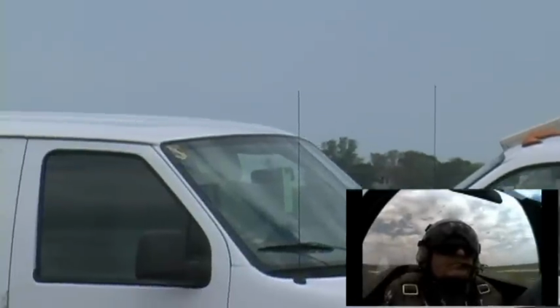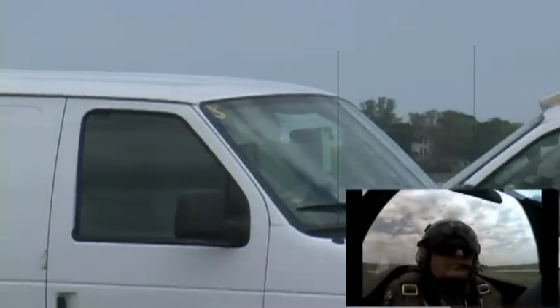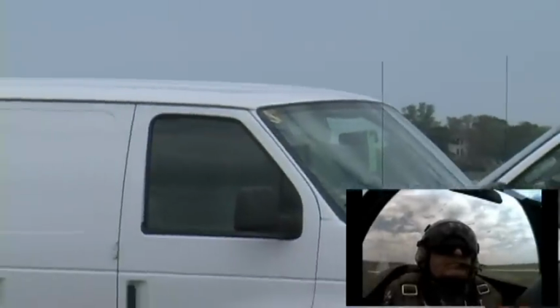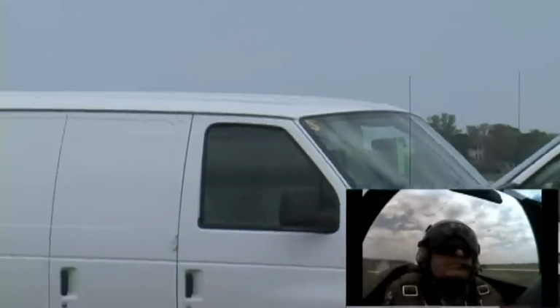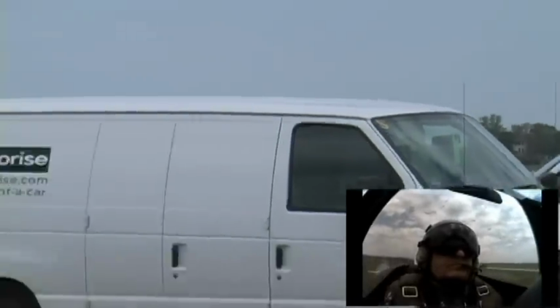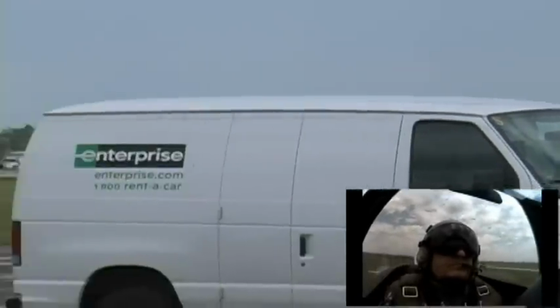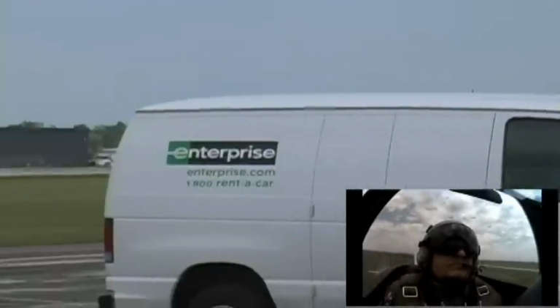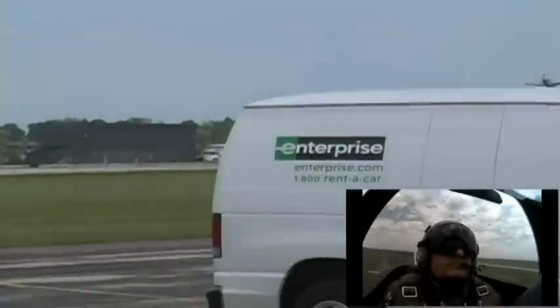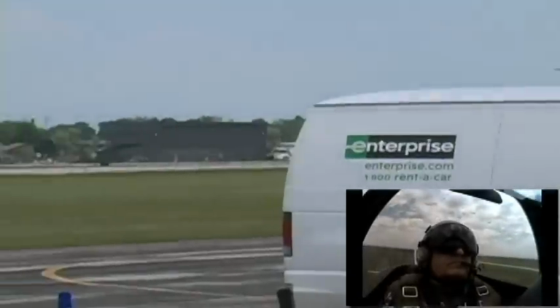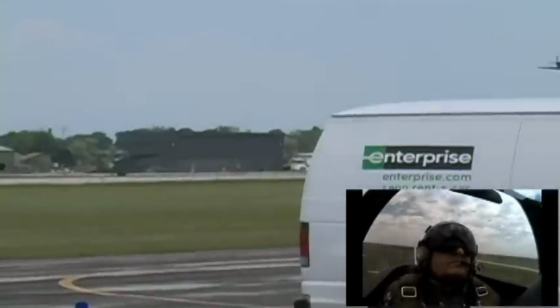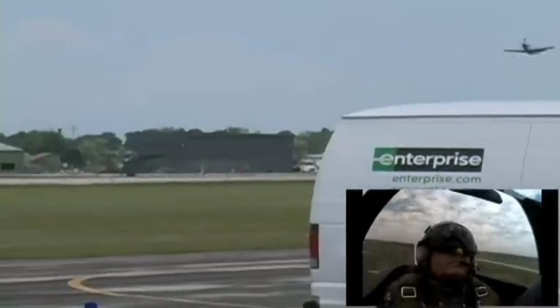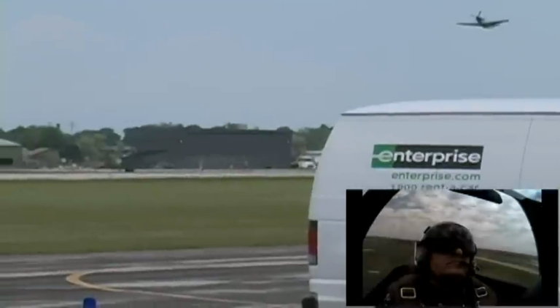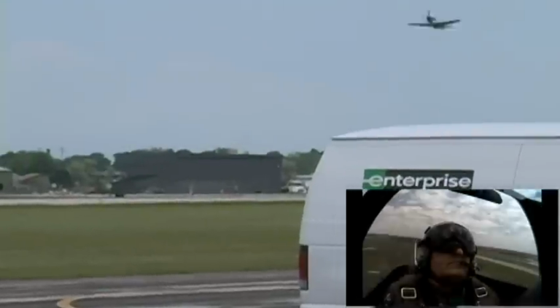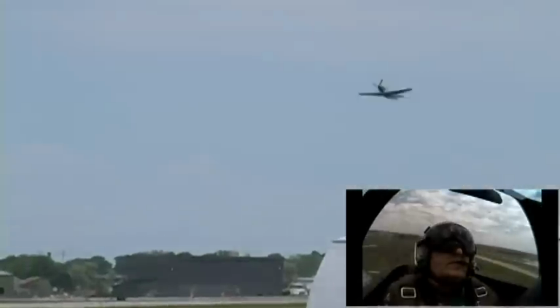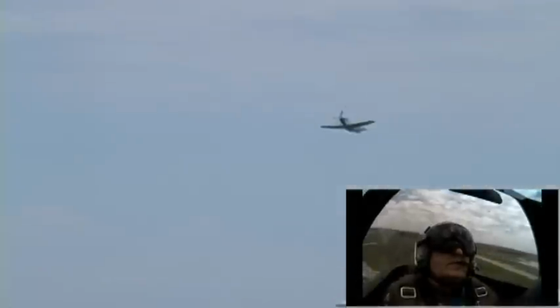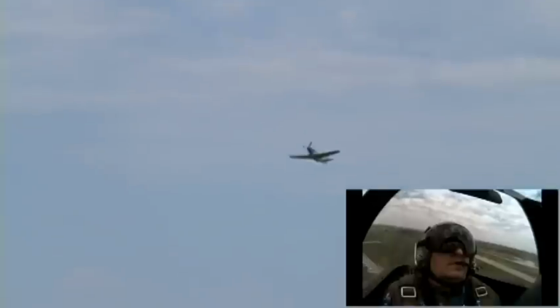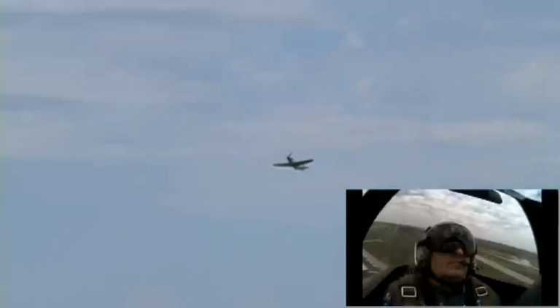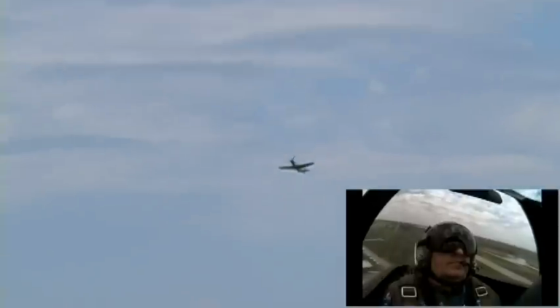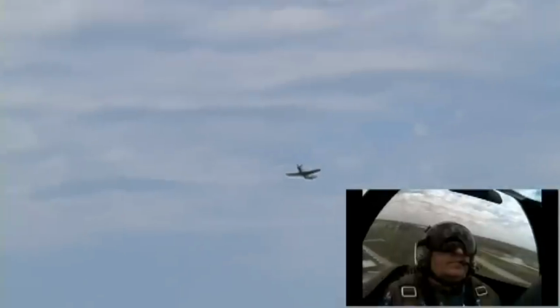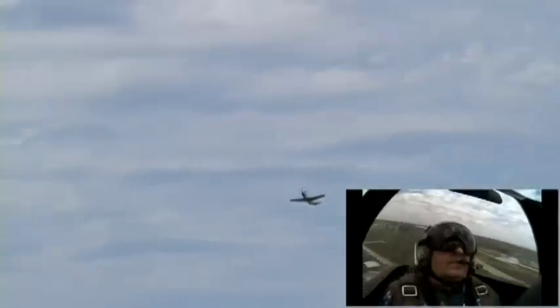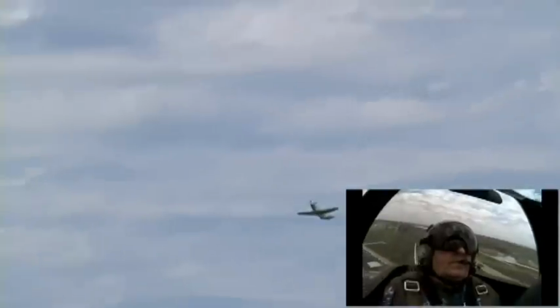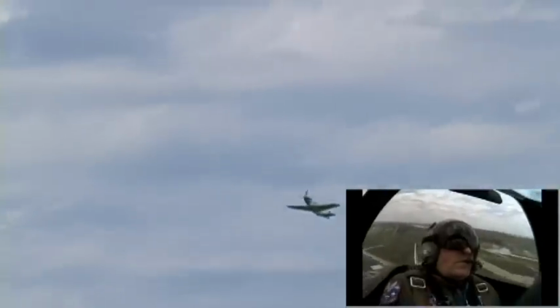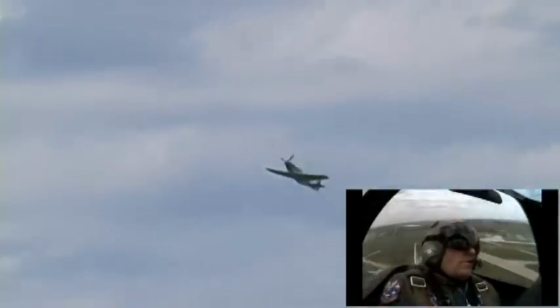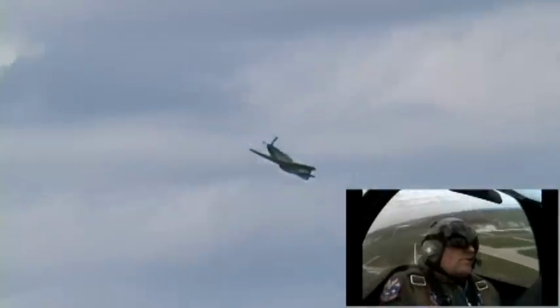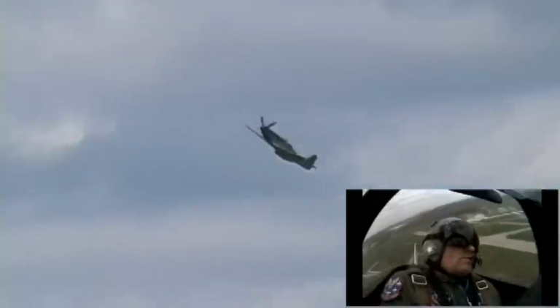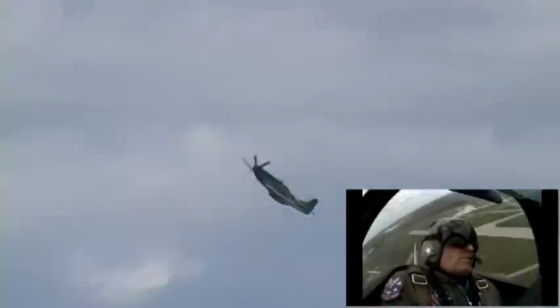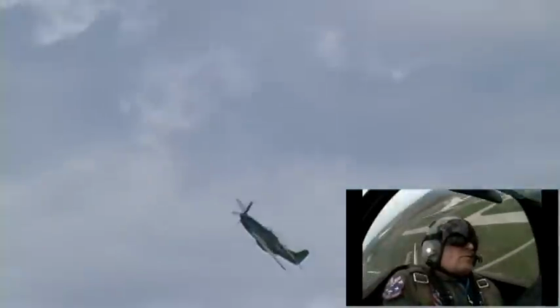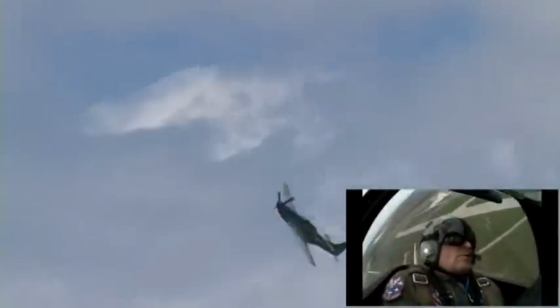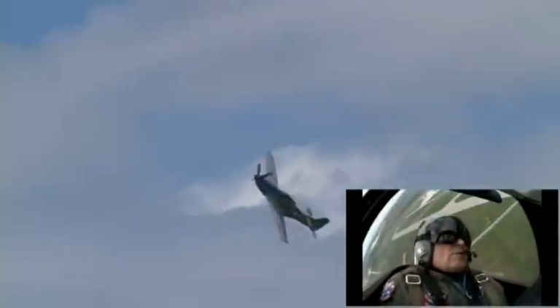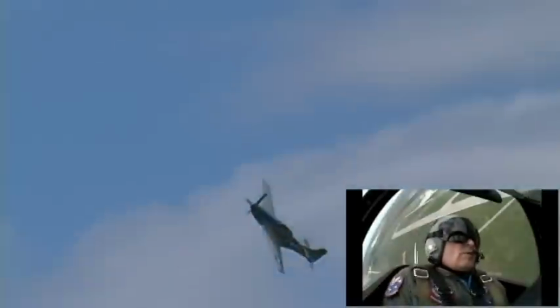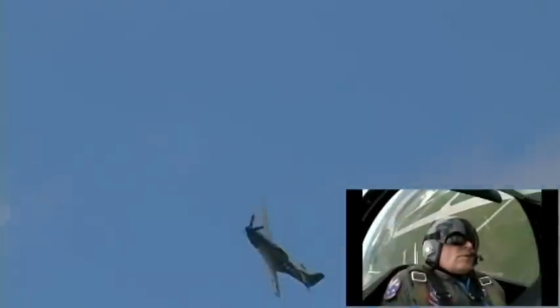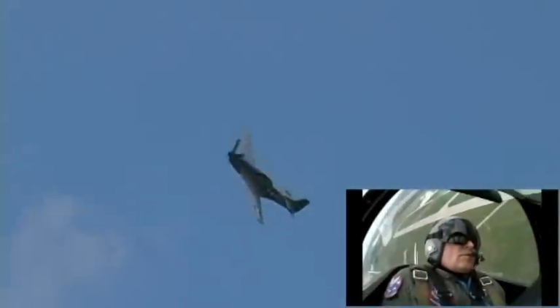The Germans knew they had lost the war when they saw the P-51s flying high cover for the B-17s and B-24s.